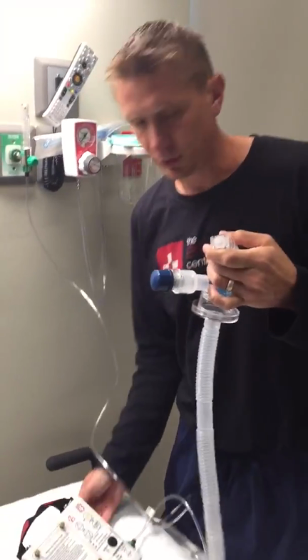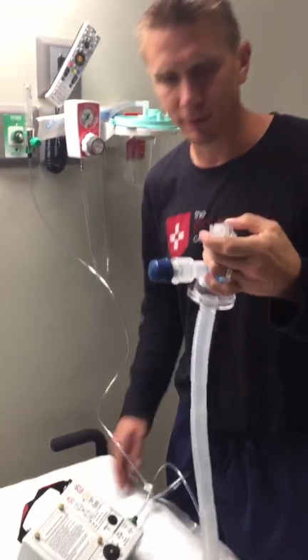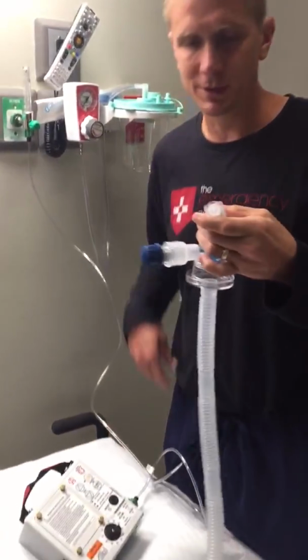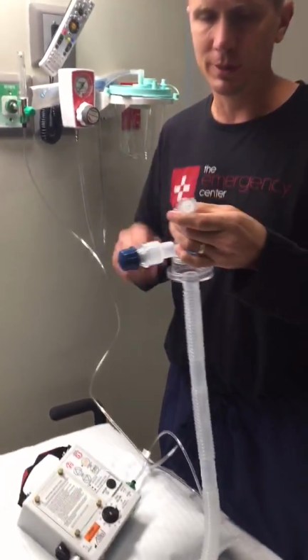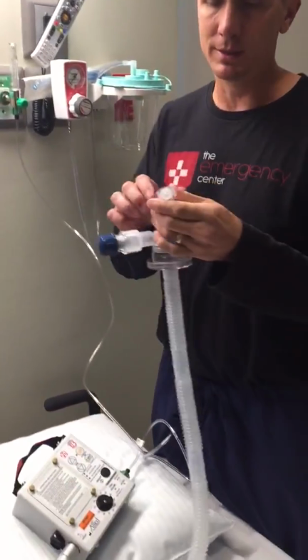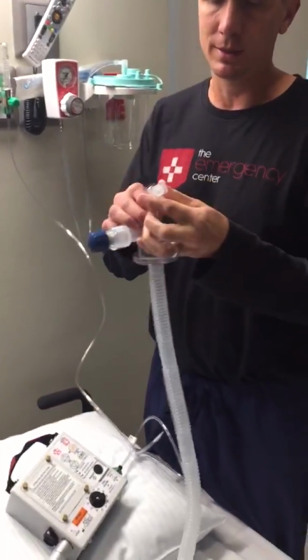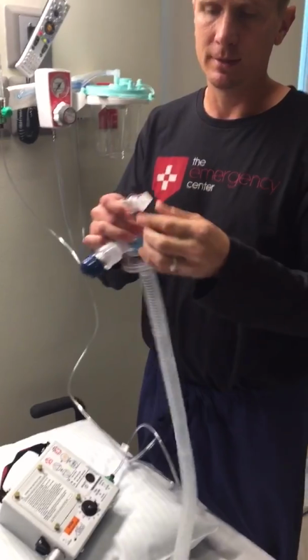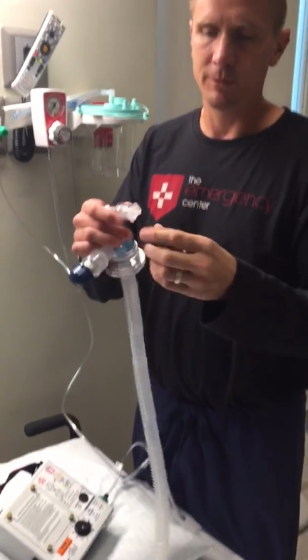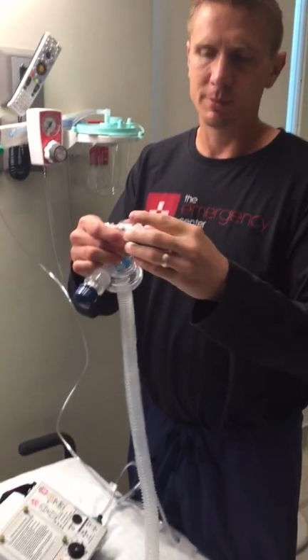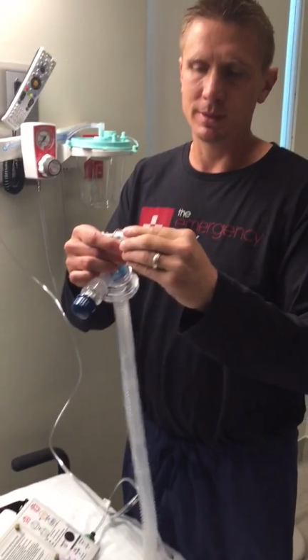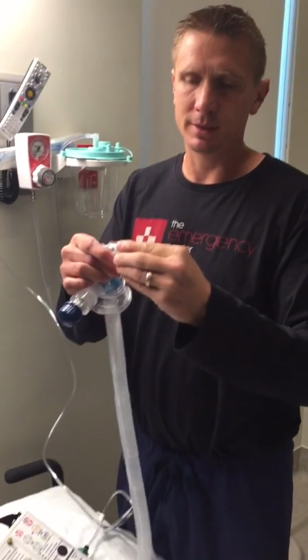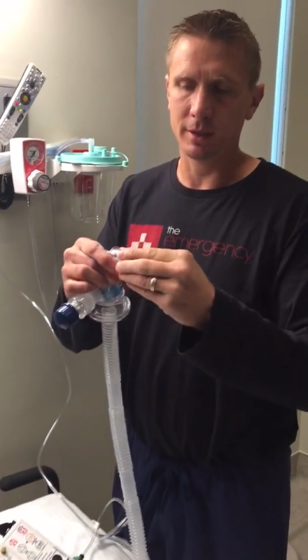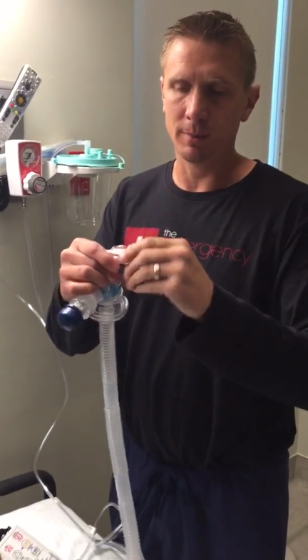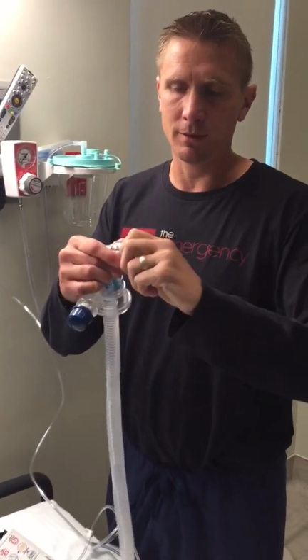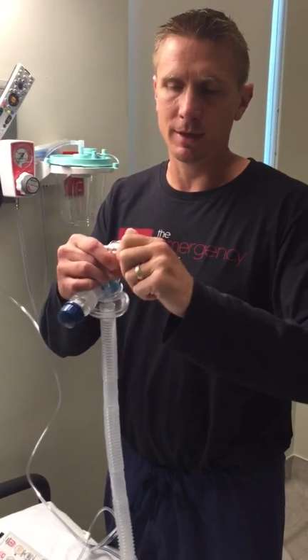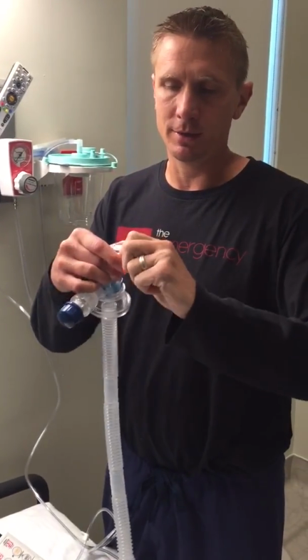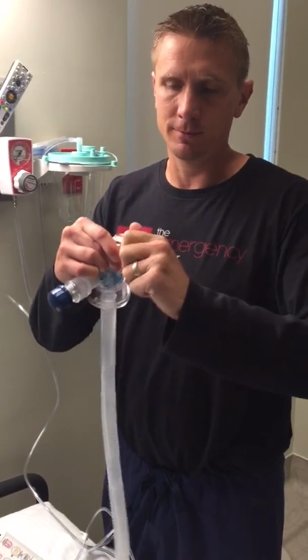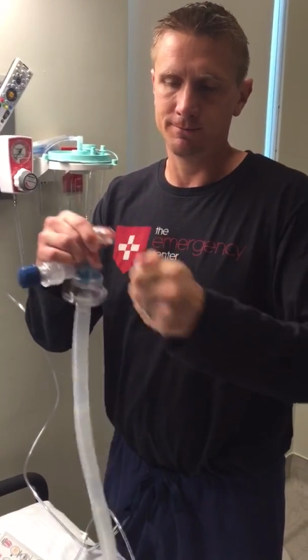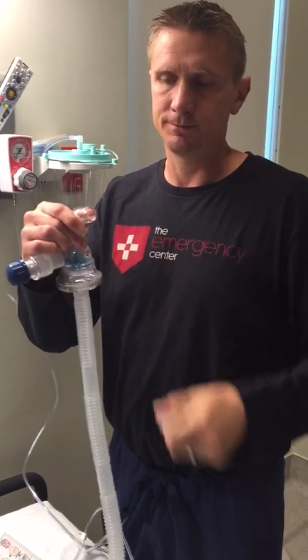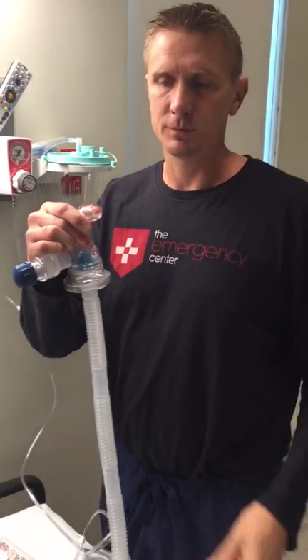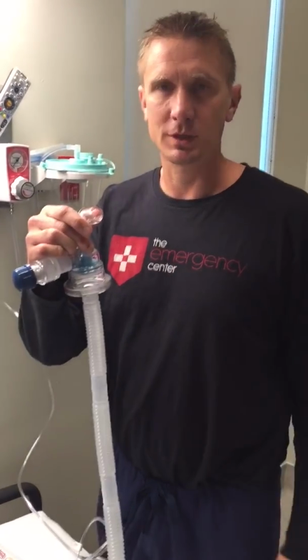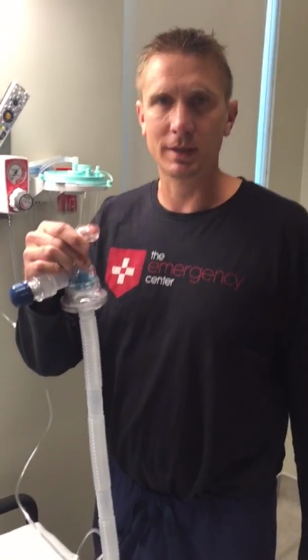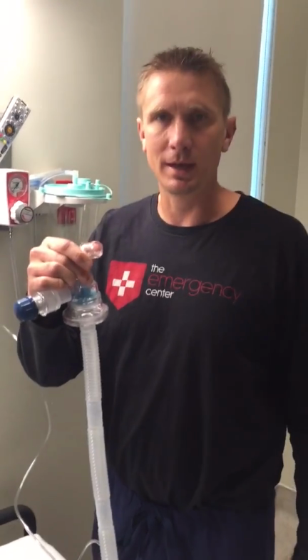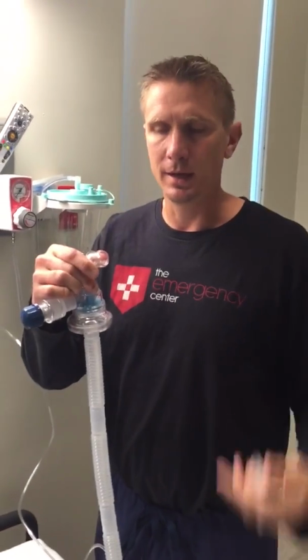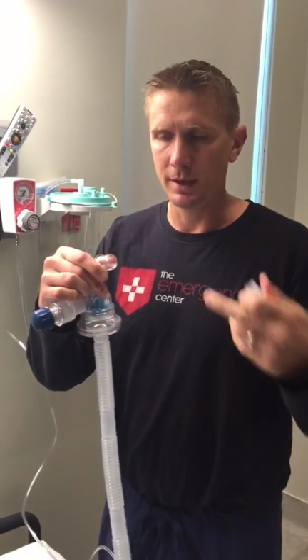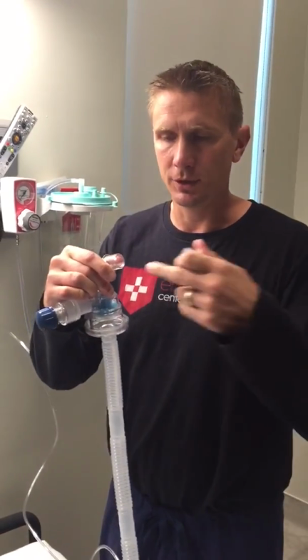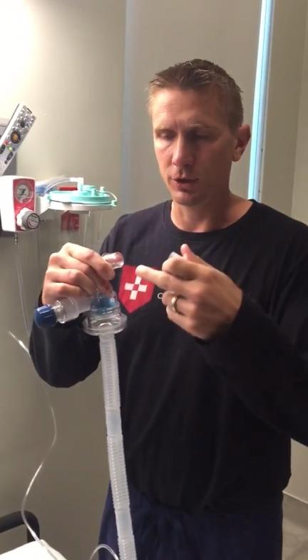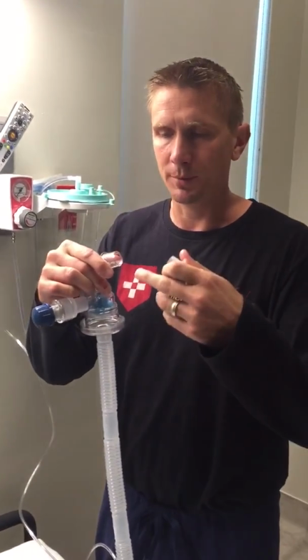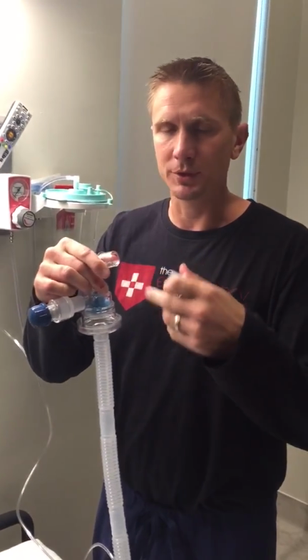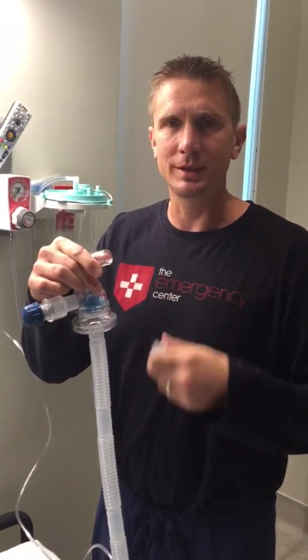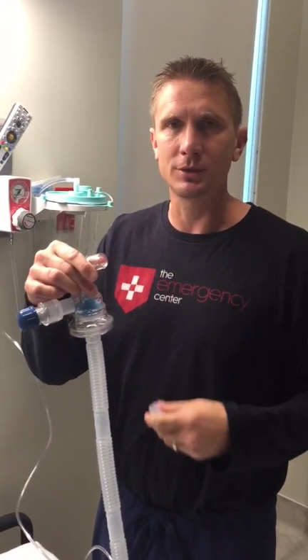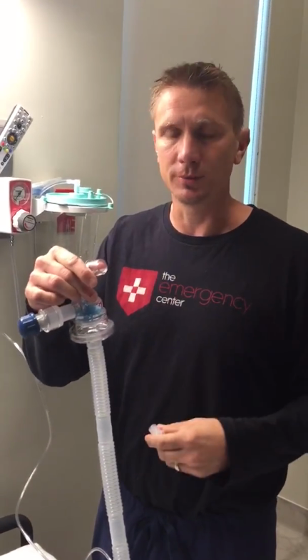Now when you have this piece, it's going to come out right here just like that, and you can hook up your ET tube.